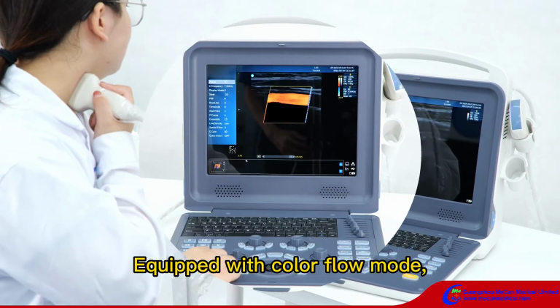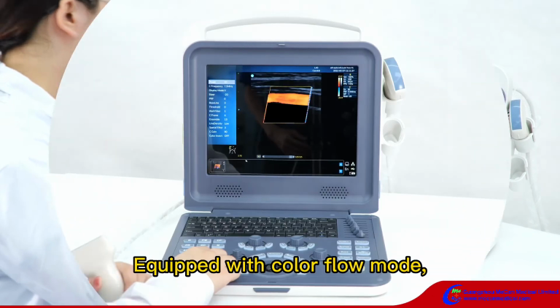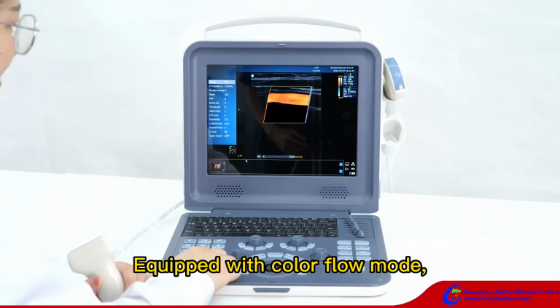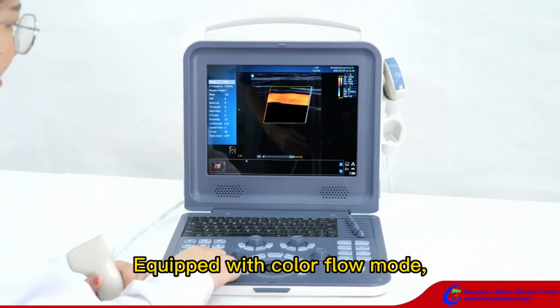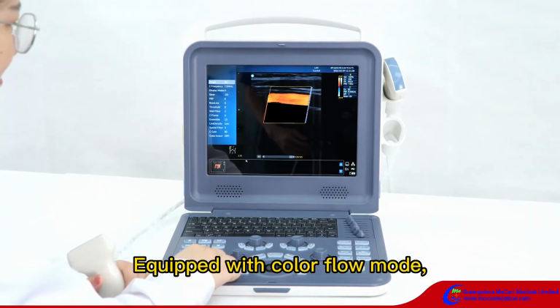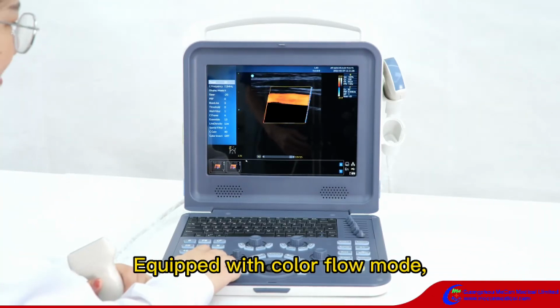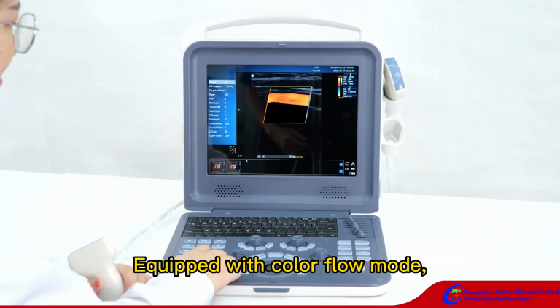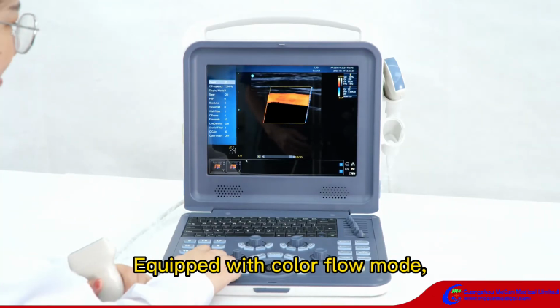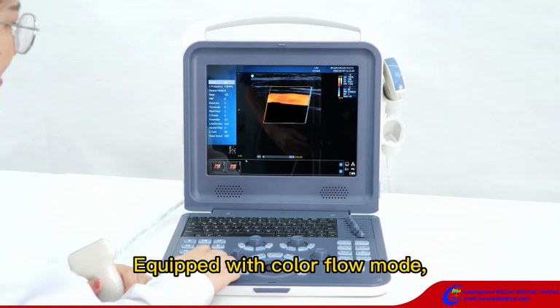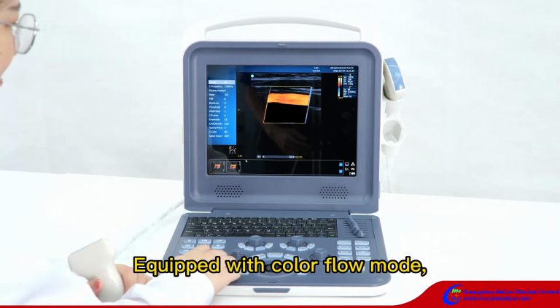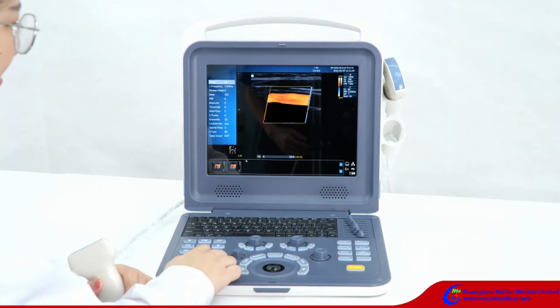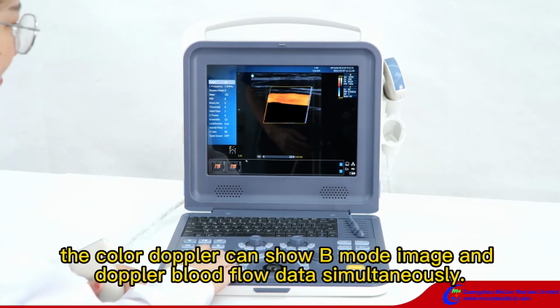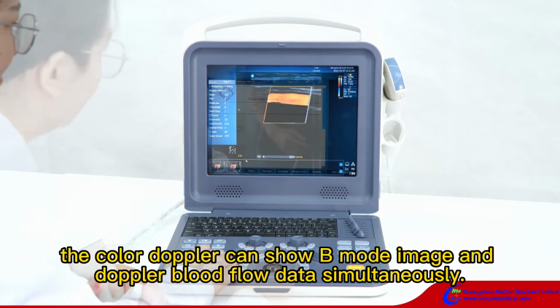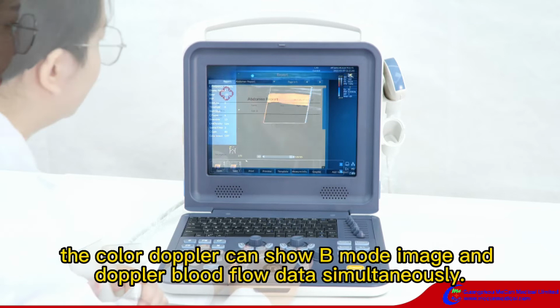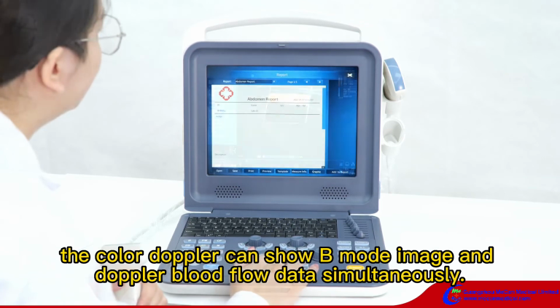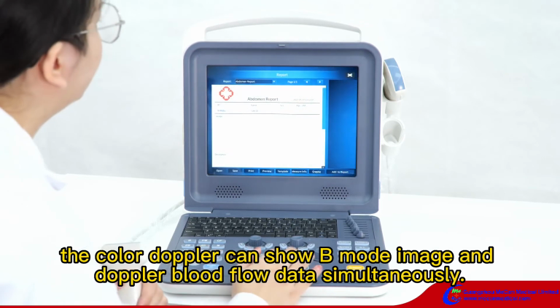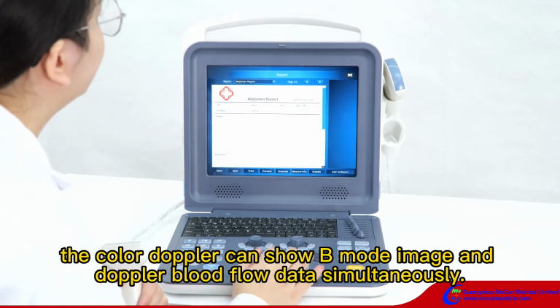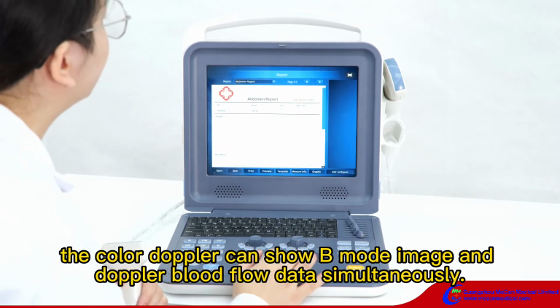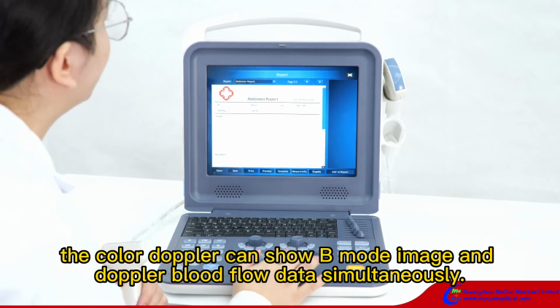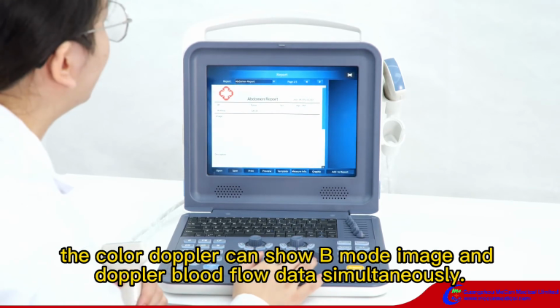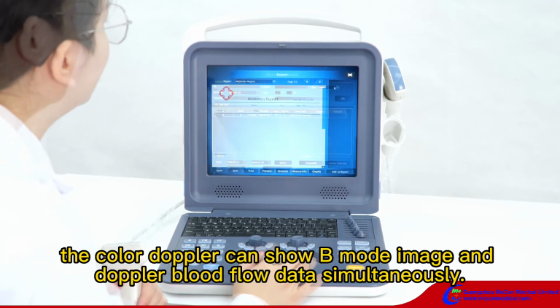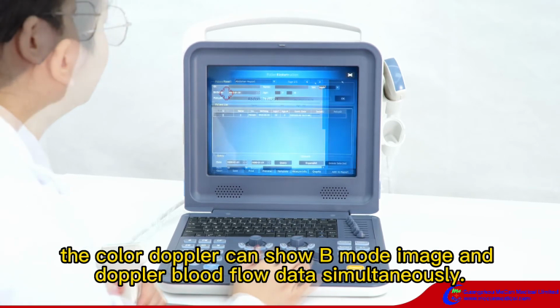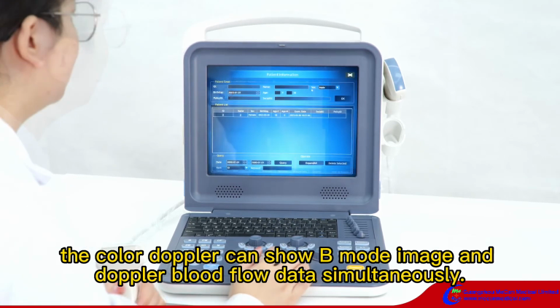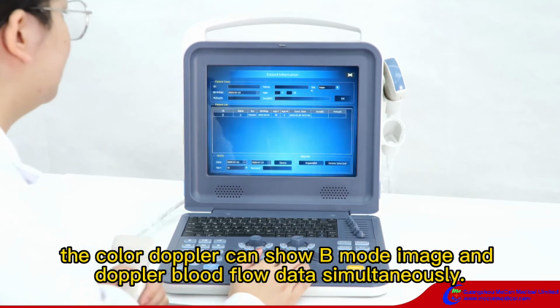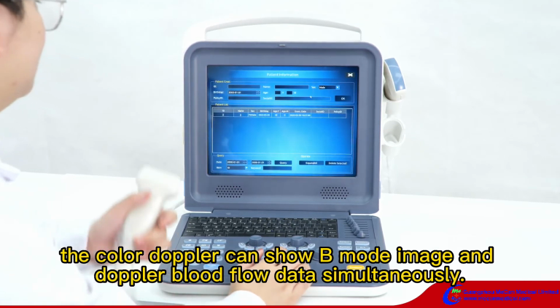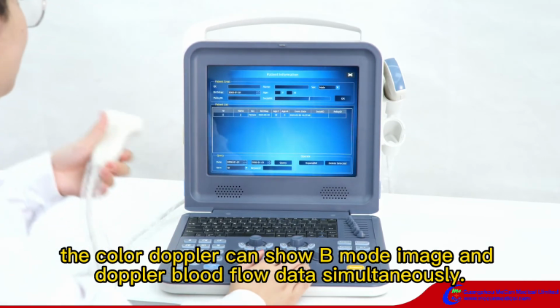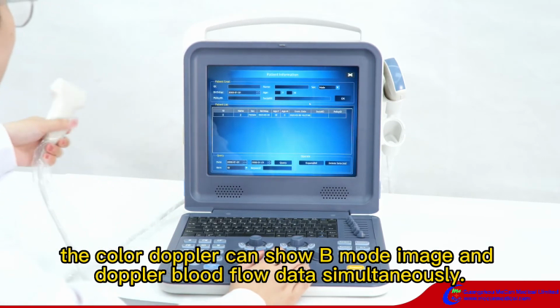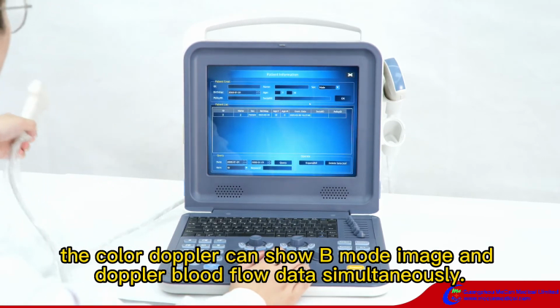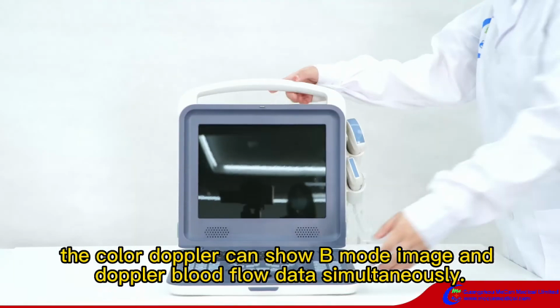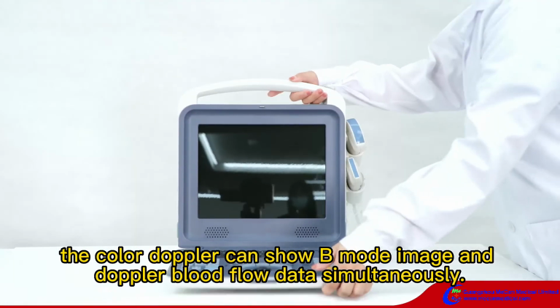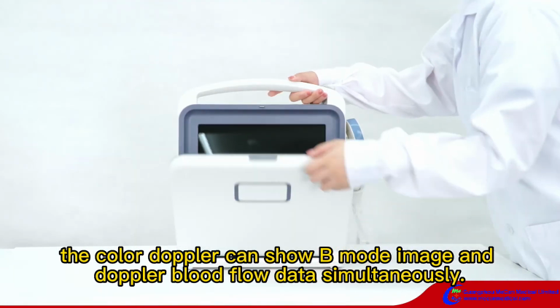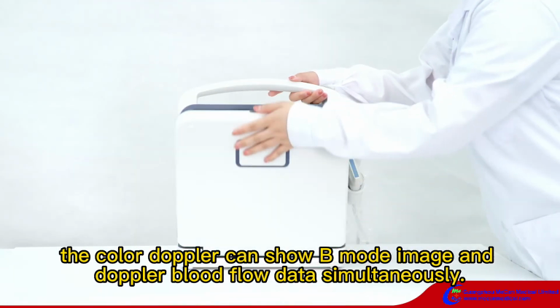Equipped with color flow mode, the color Doppler can show B-mode image and Doppler blood flow data simultaneously.